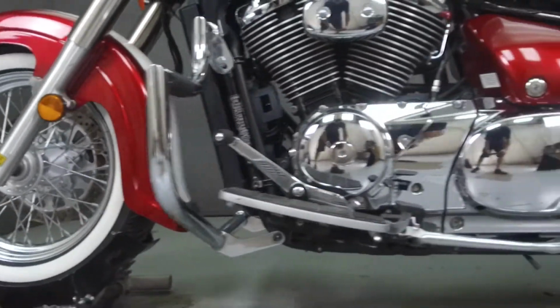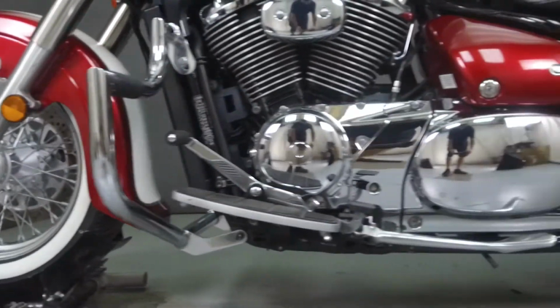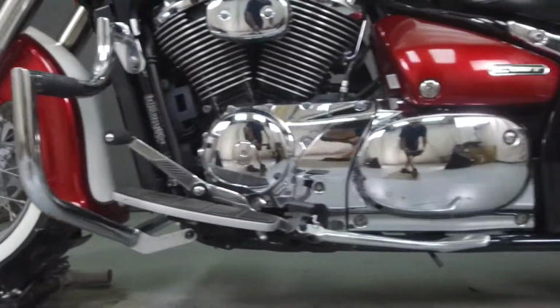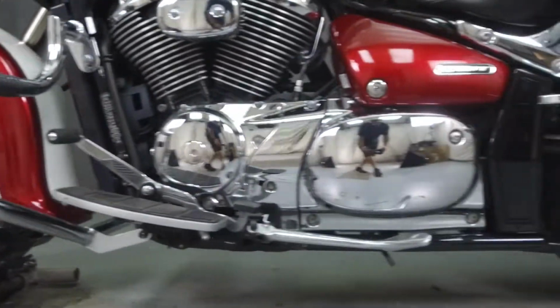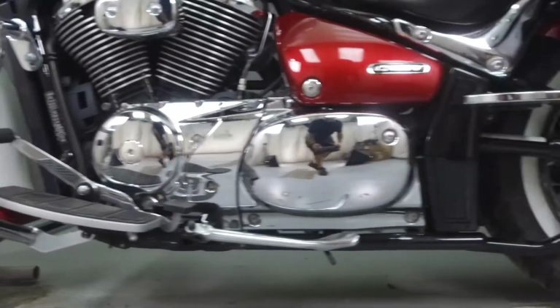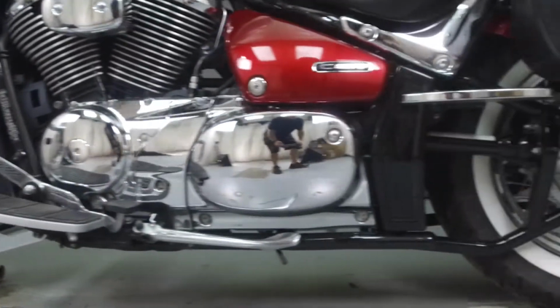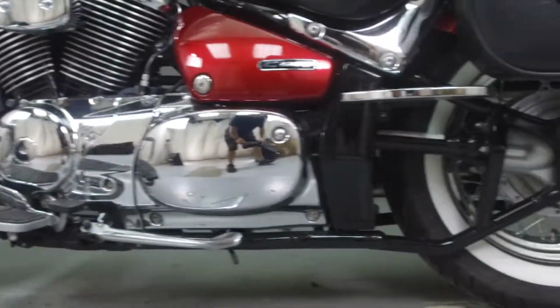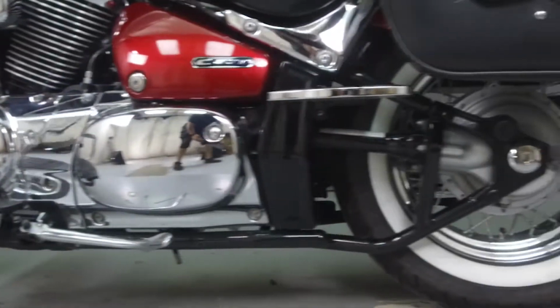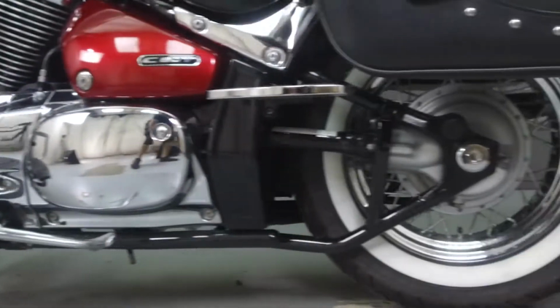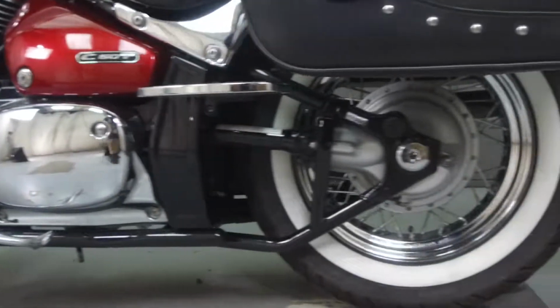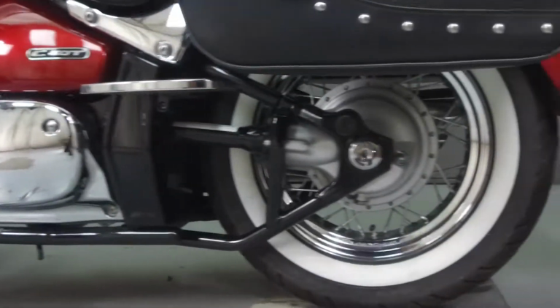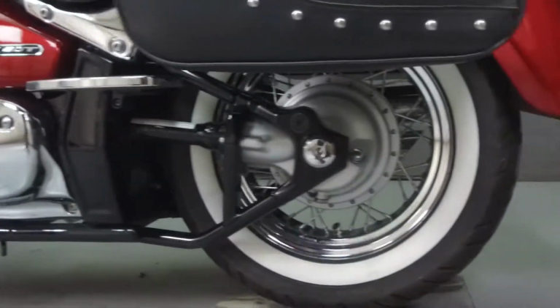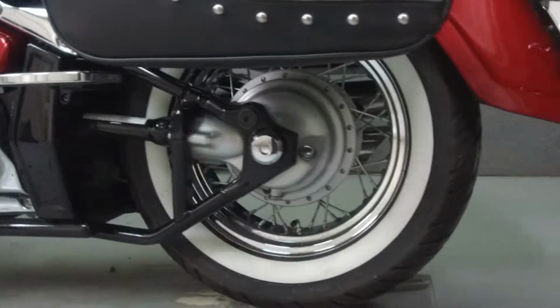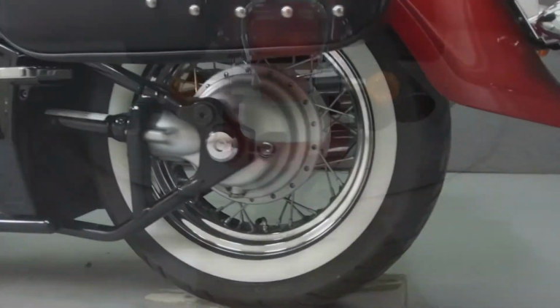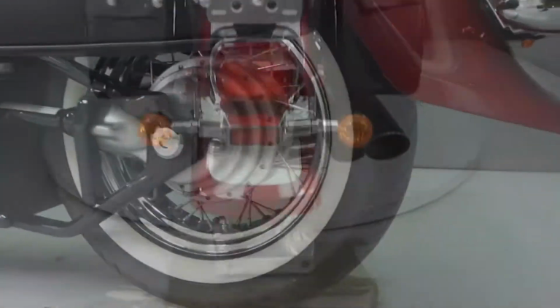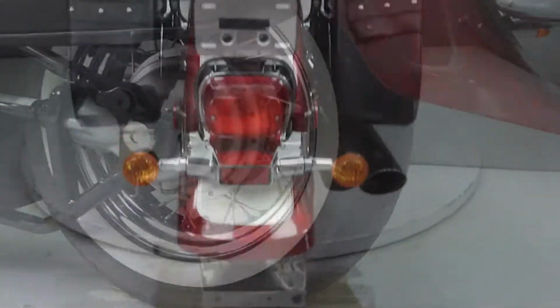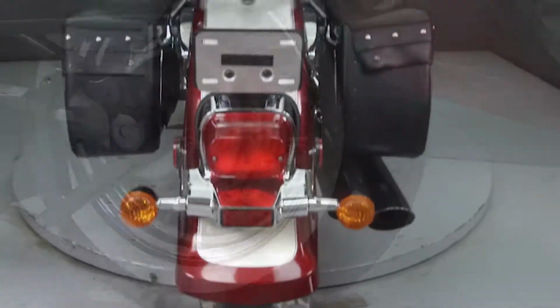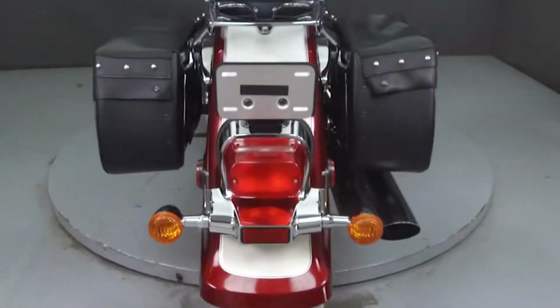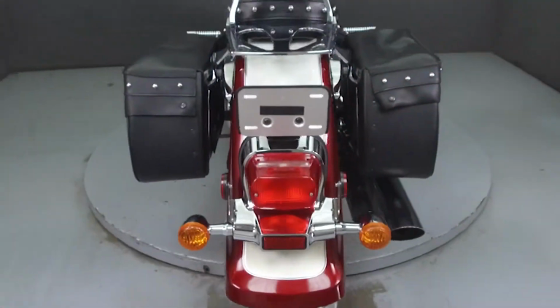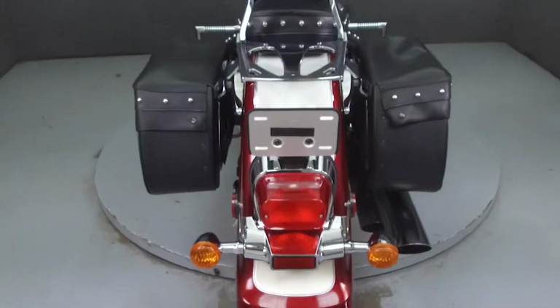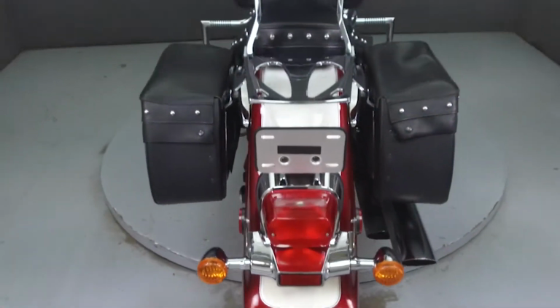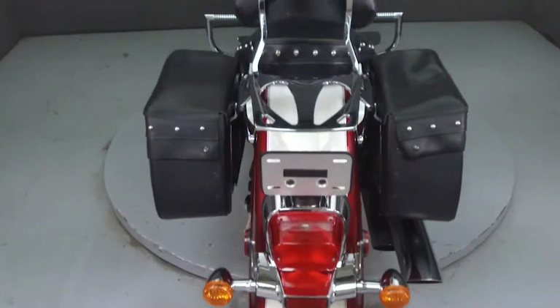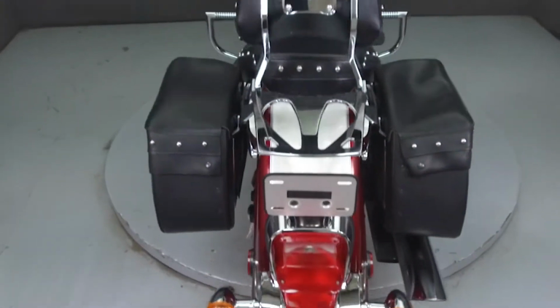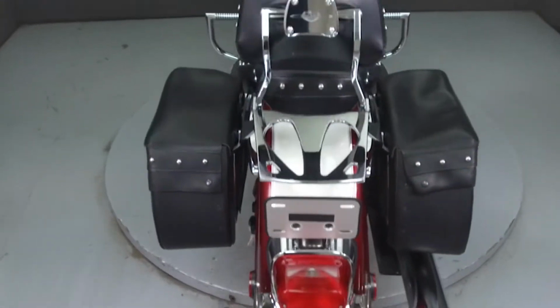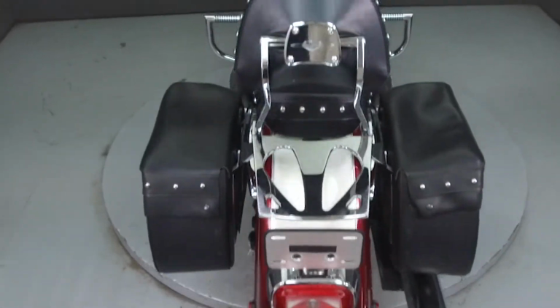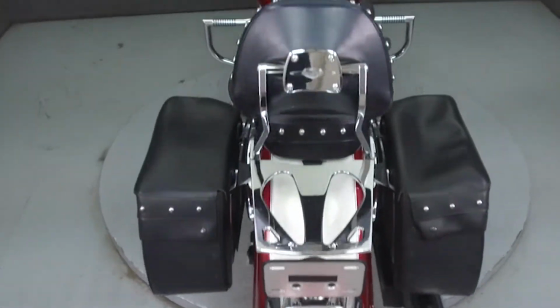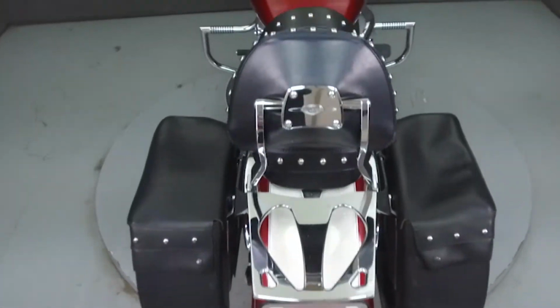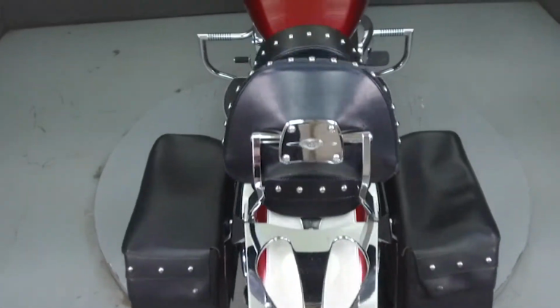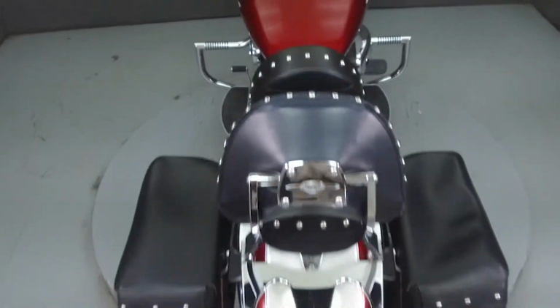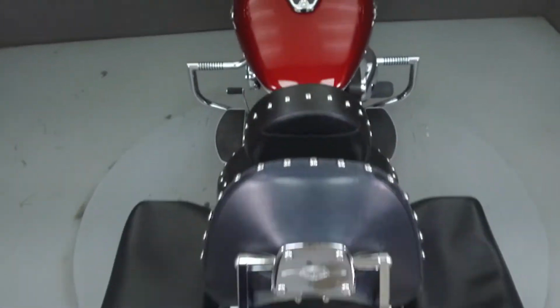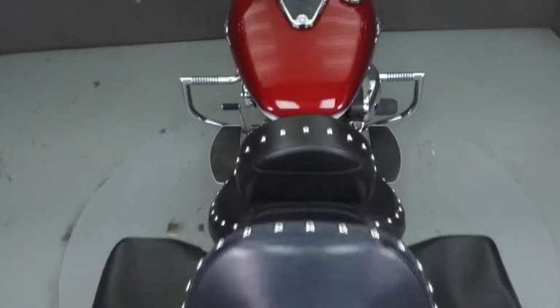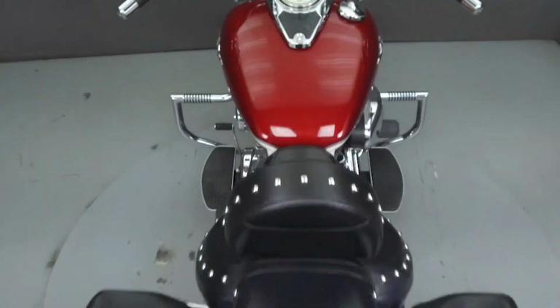This bike has been upgraded with an engine guard, a luggage rack, driver backrest, and Cobra passenger footboards.